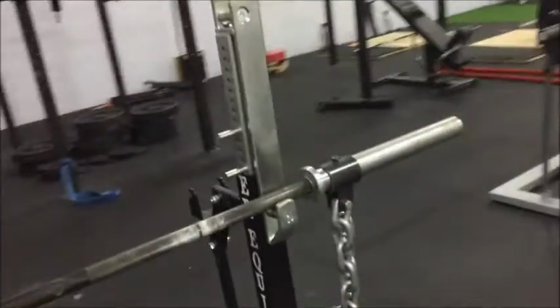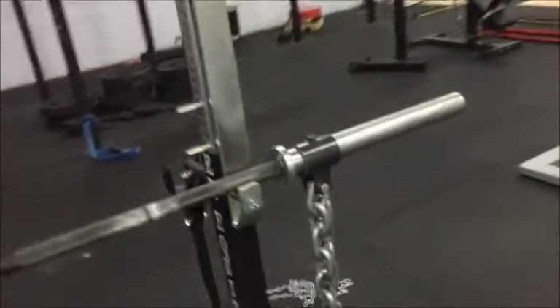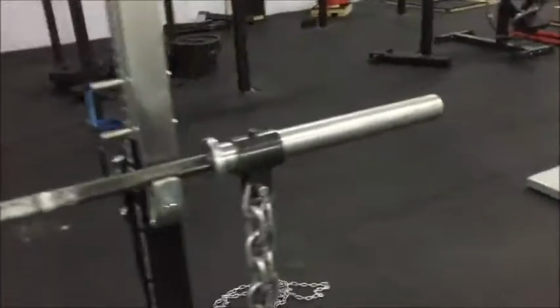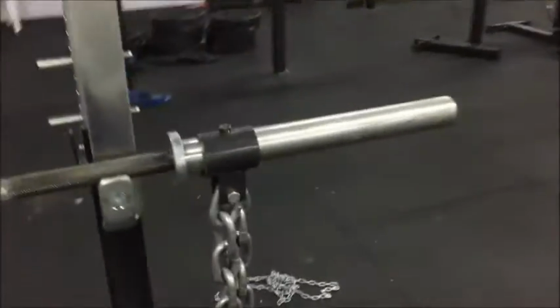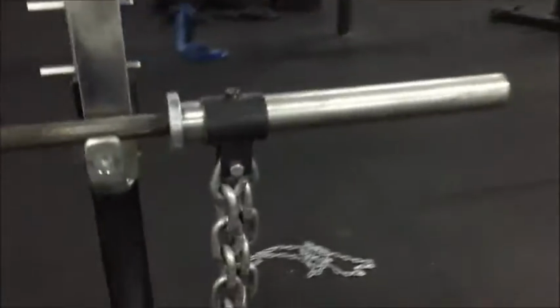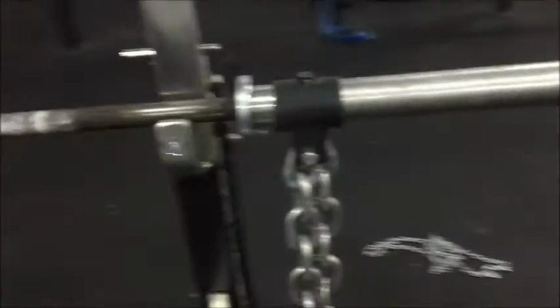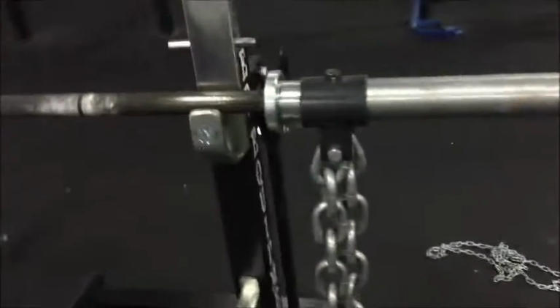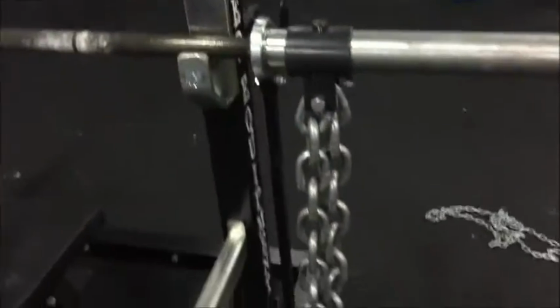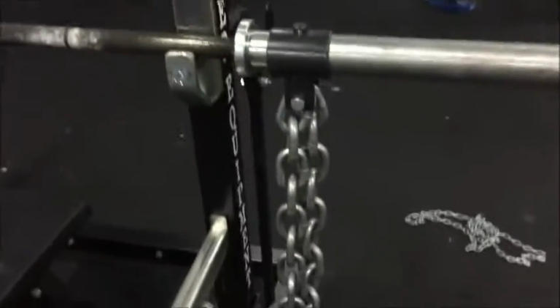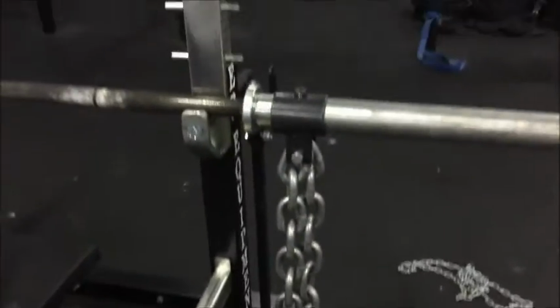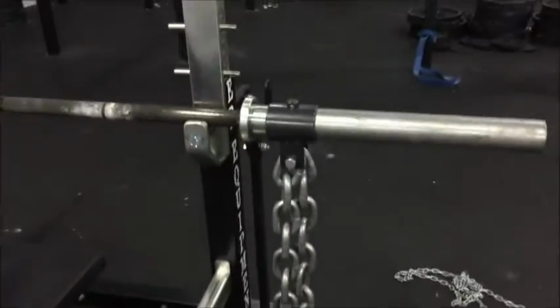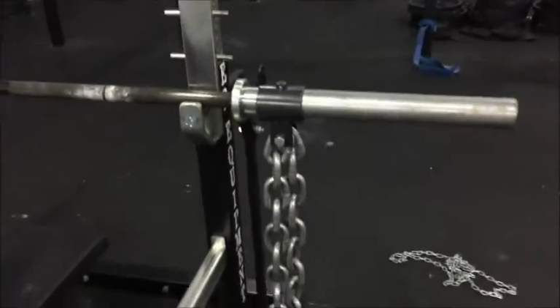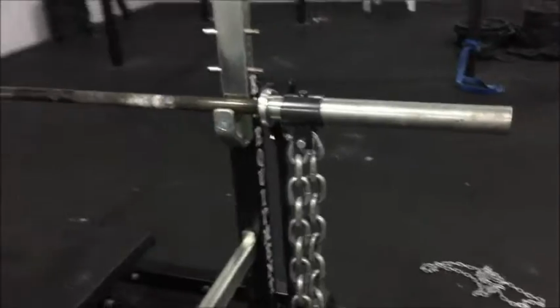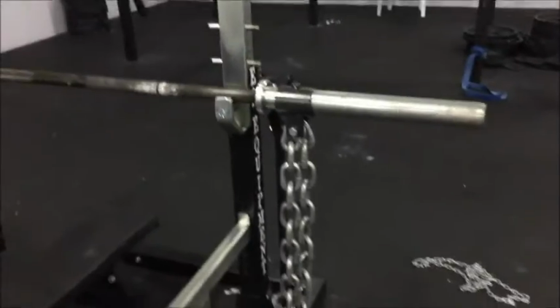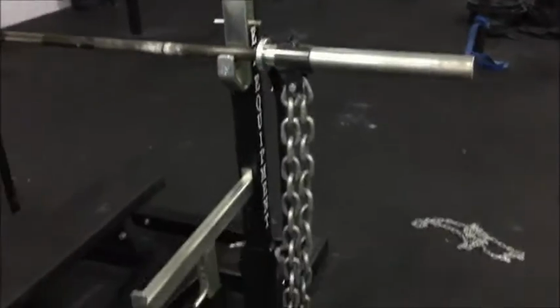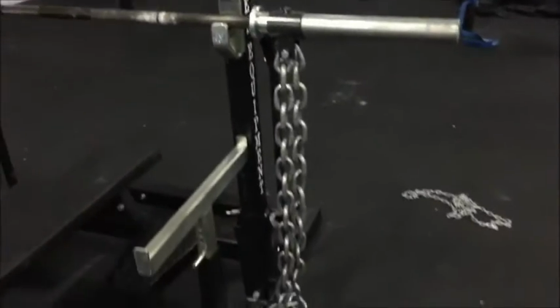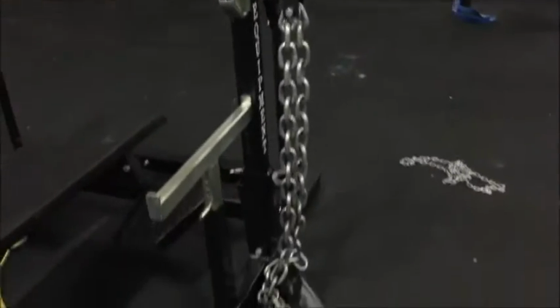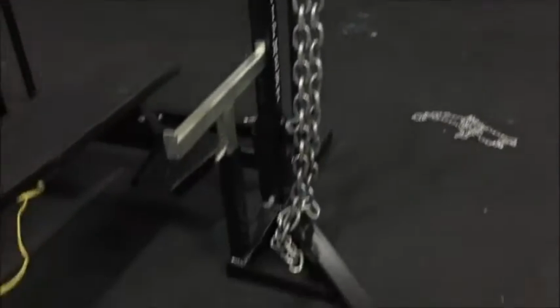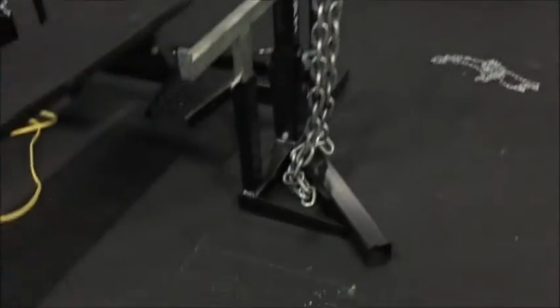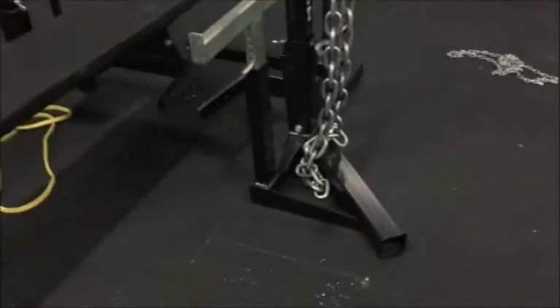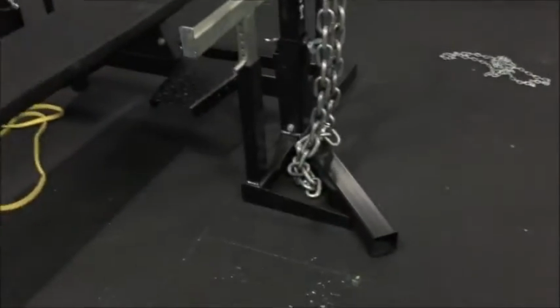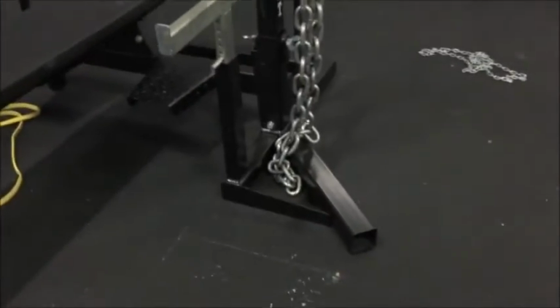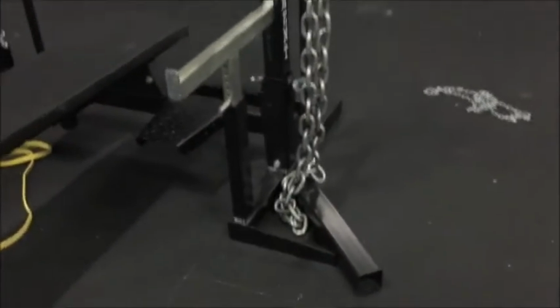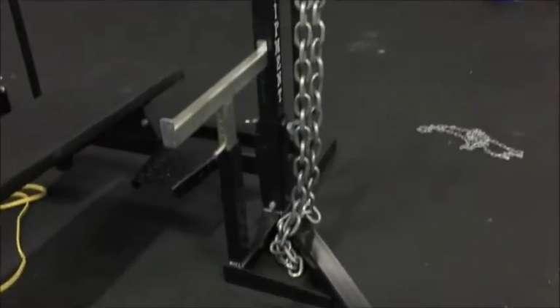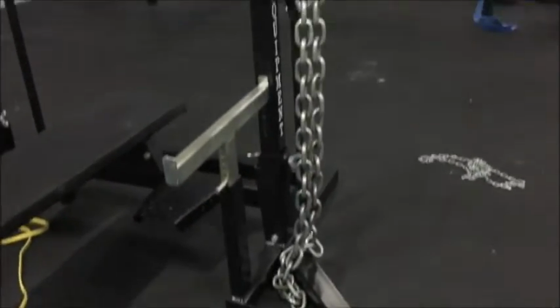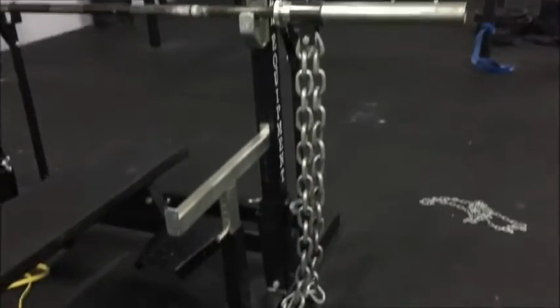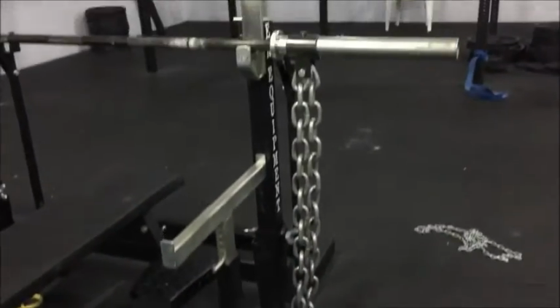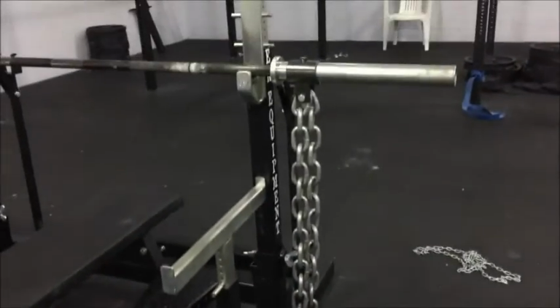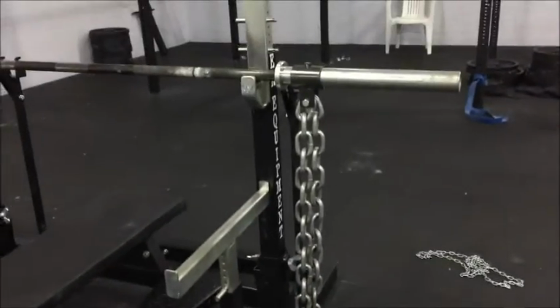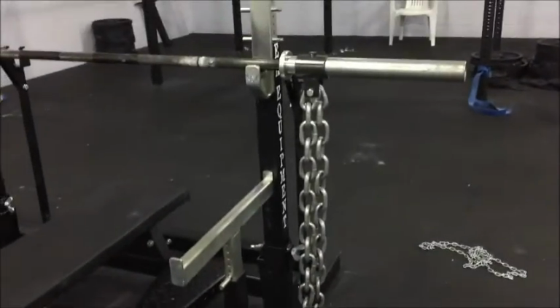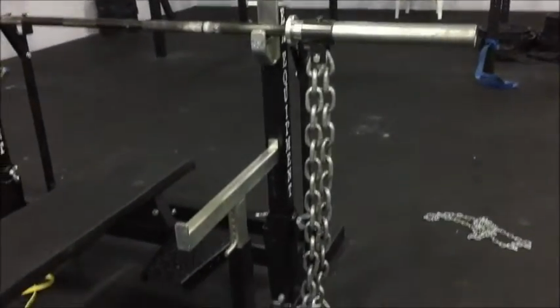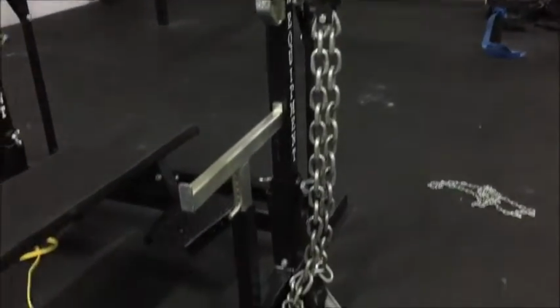Now this is what I usually see people do on Instagram — you just hook the chain on and it just hangs down.